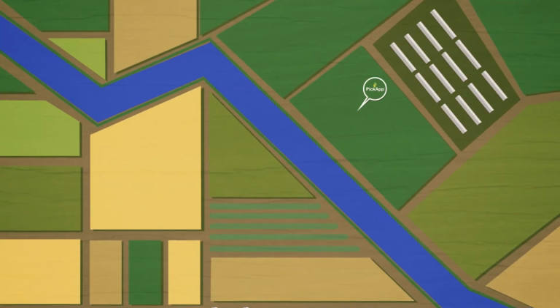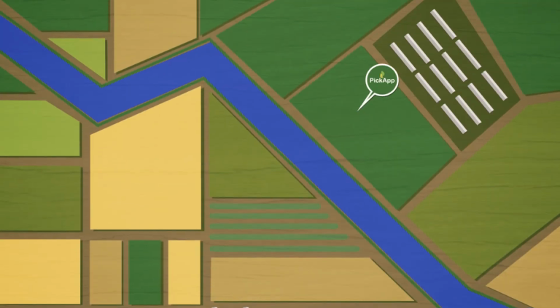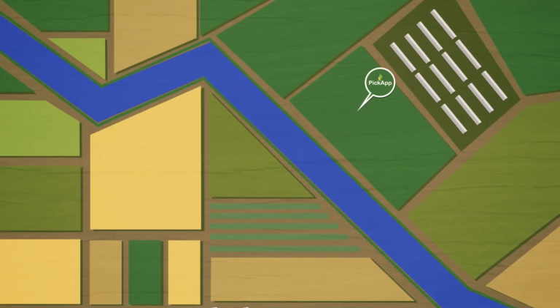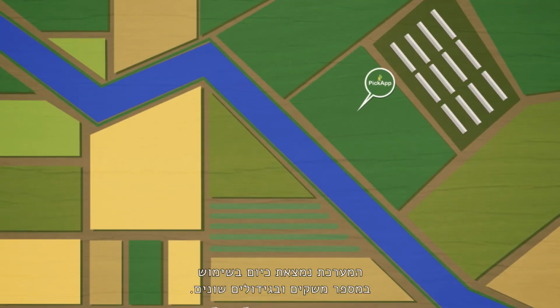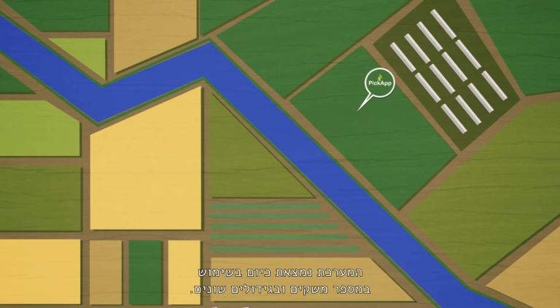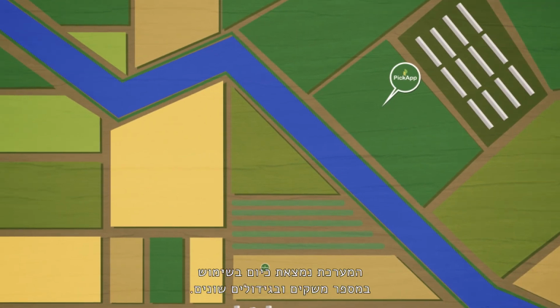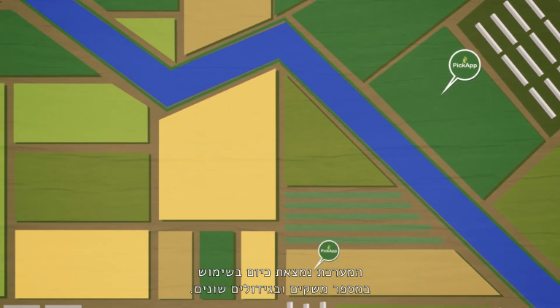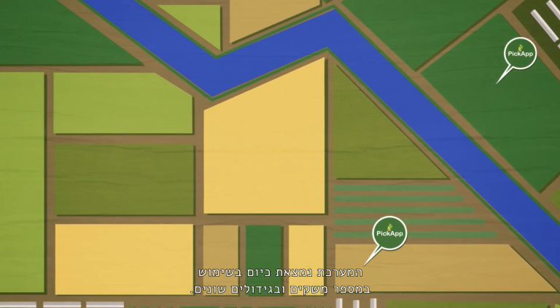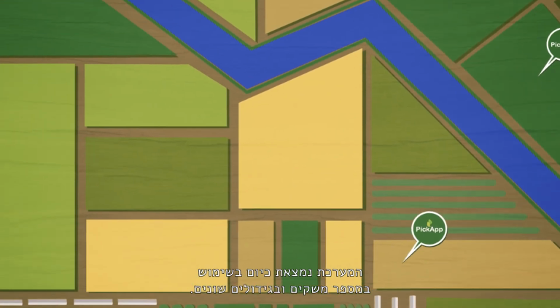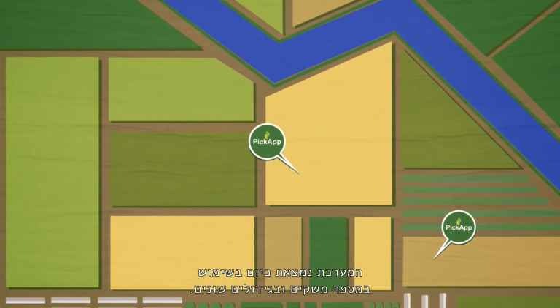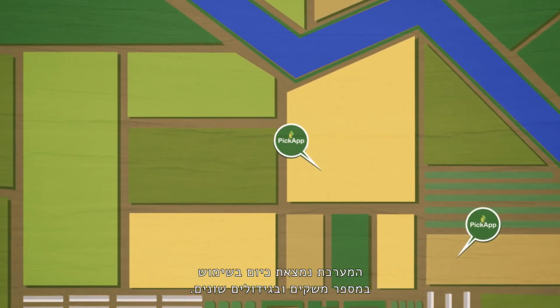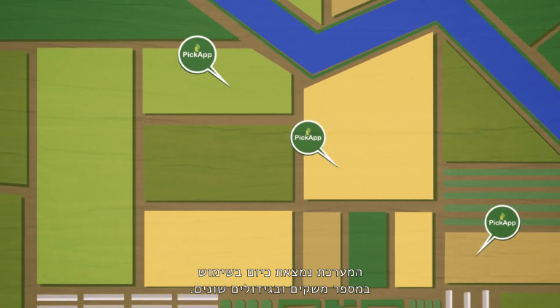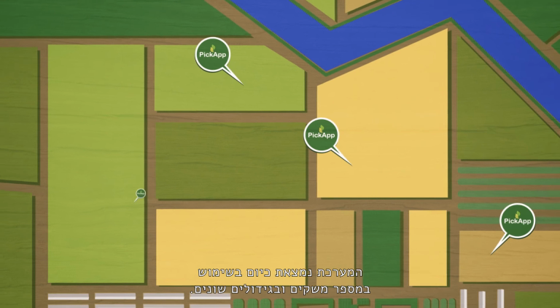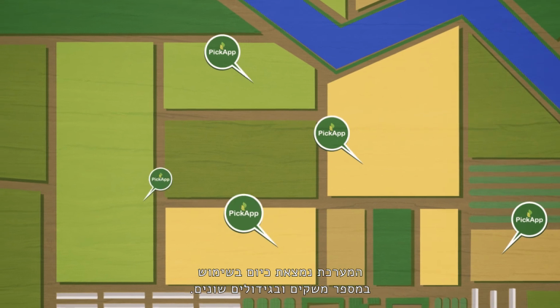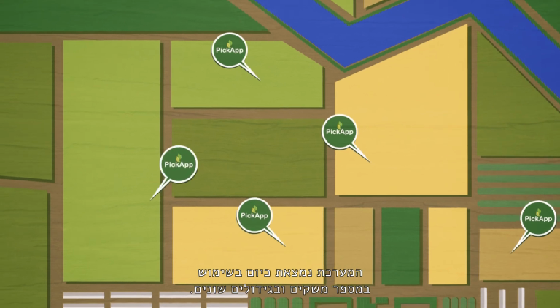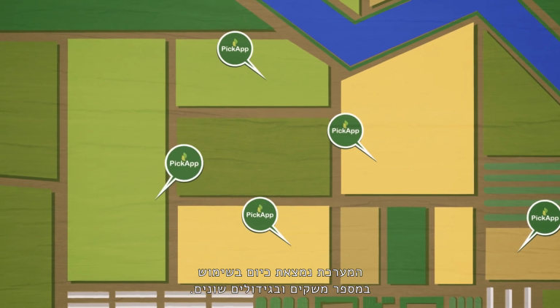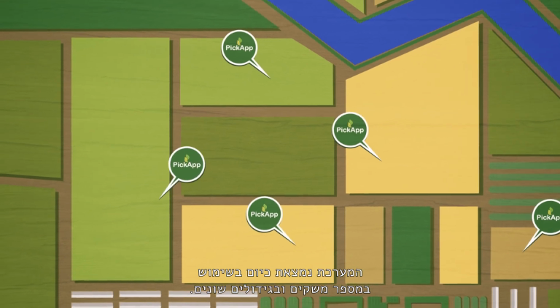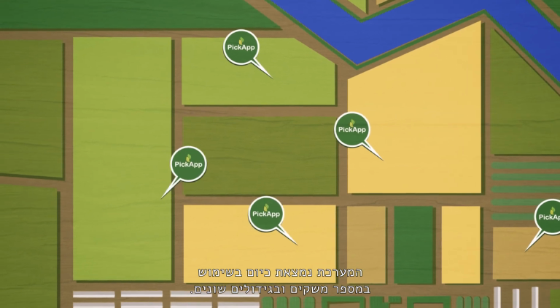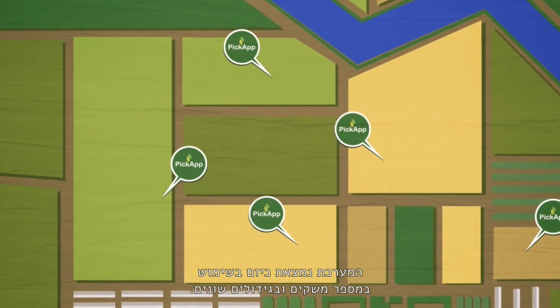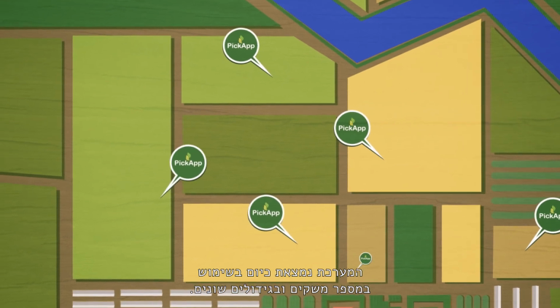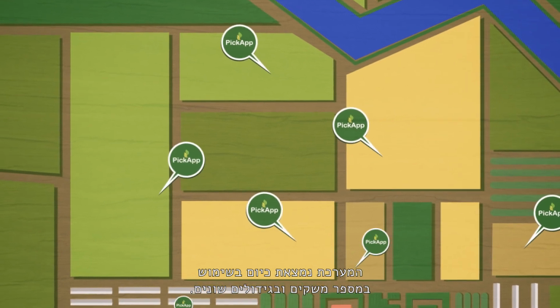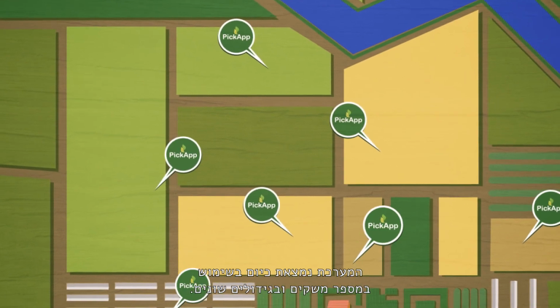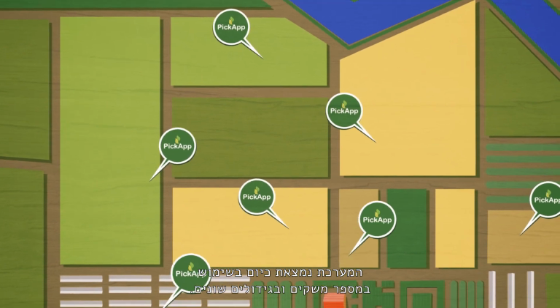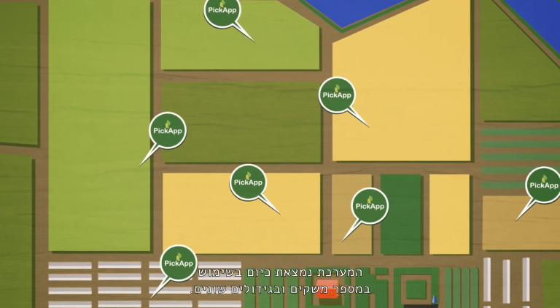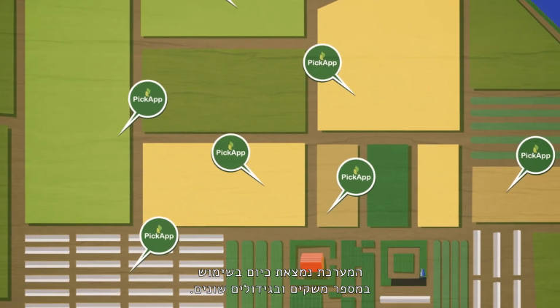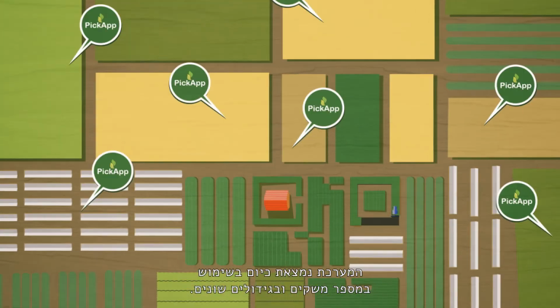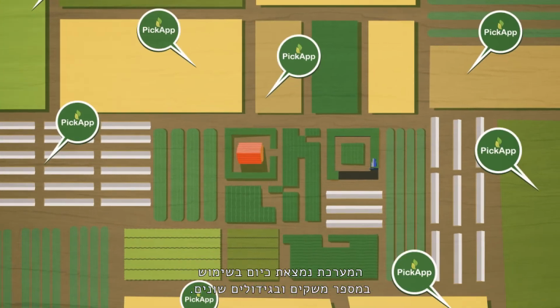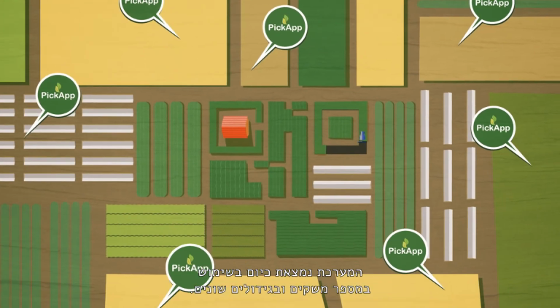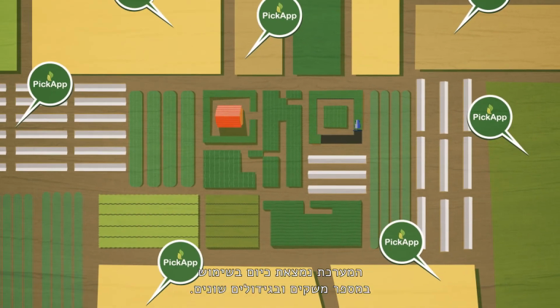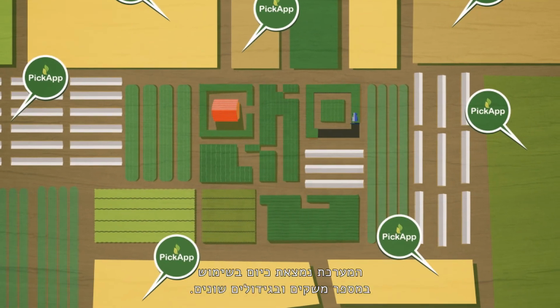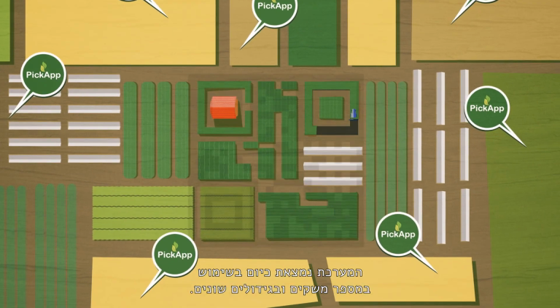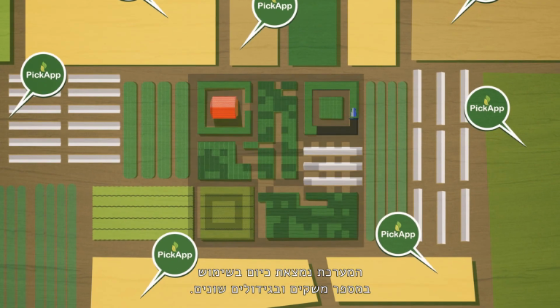The system is already successfully operational in many farms and several types of crops.